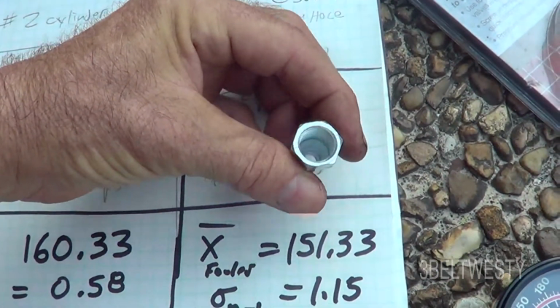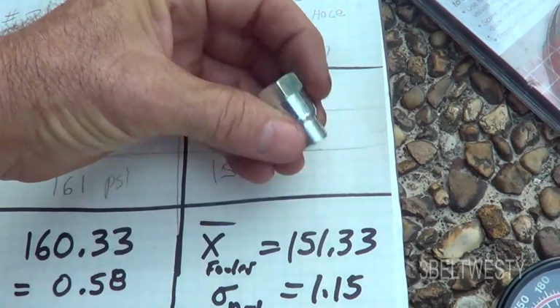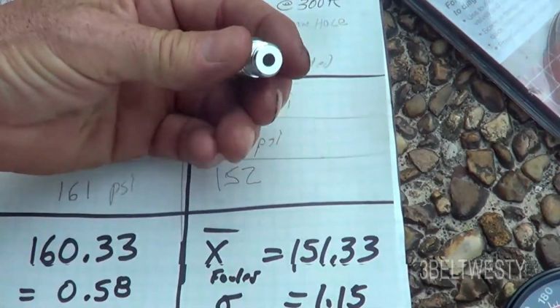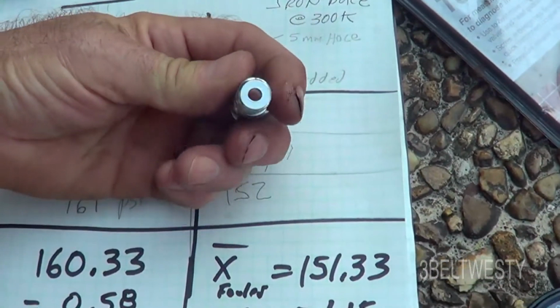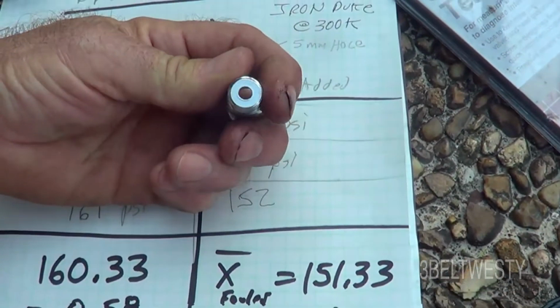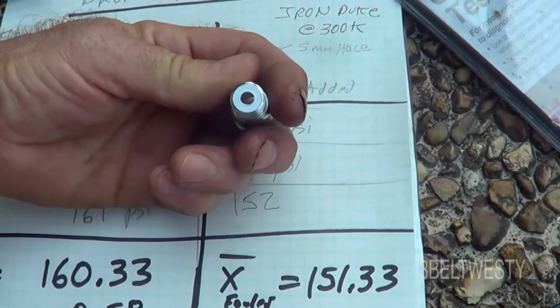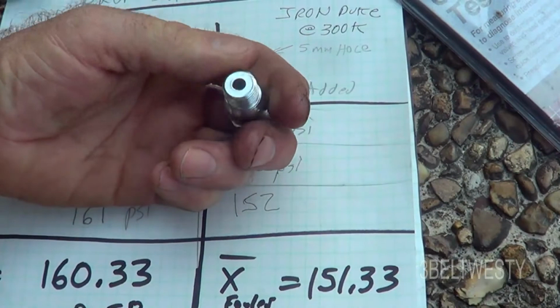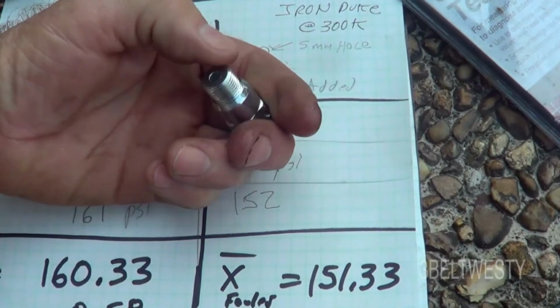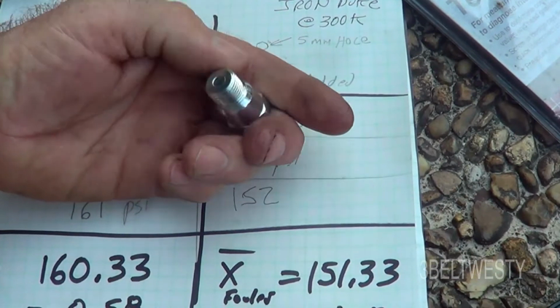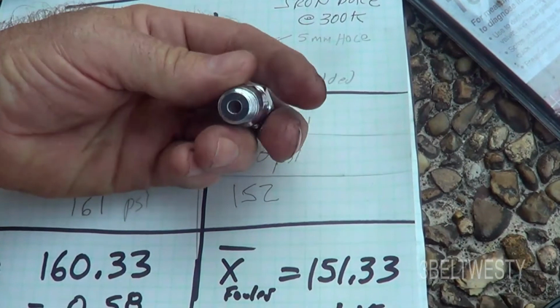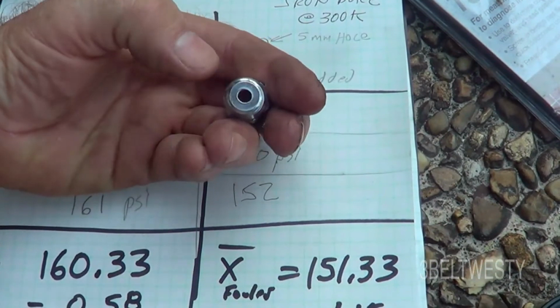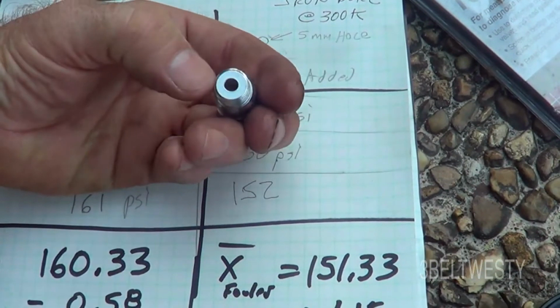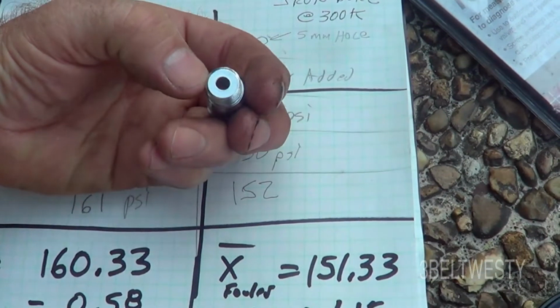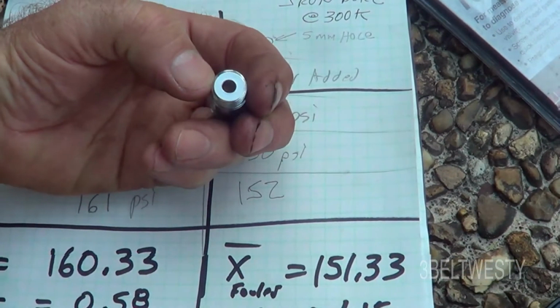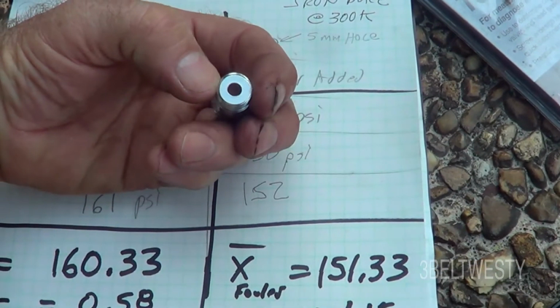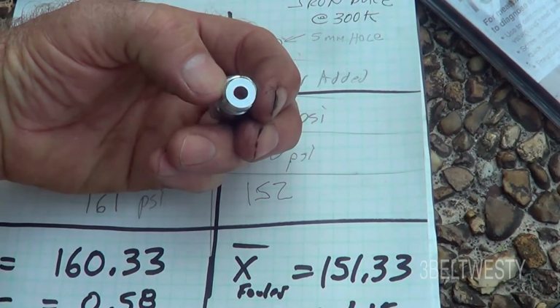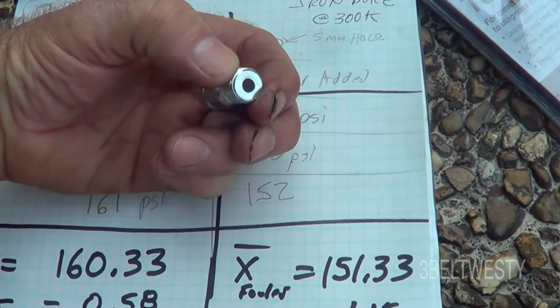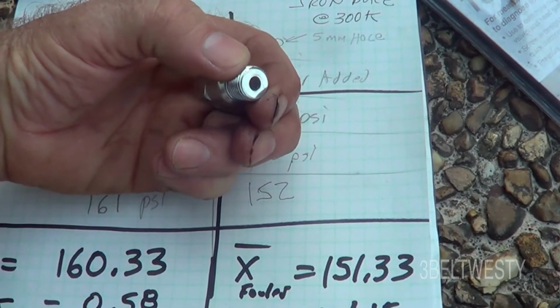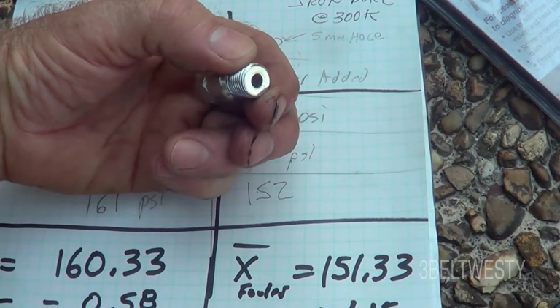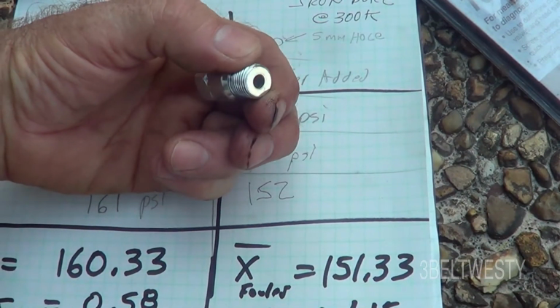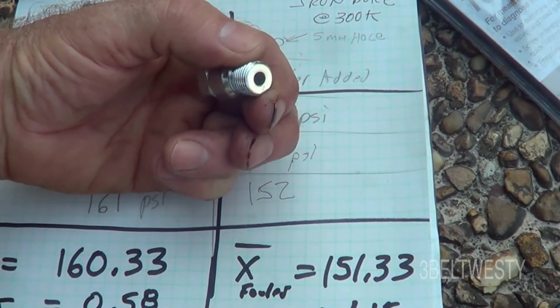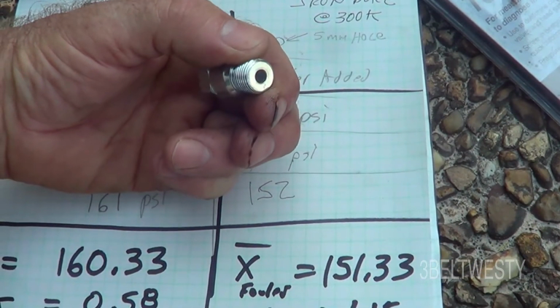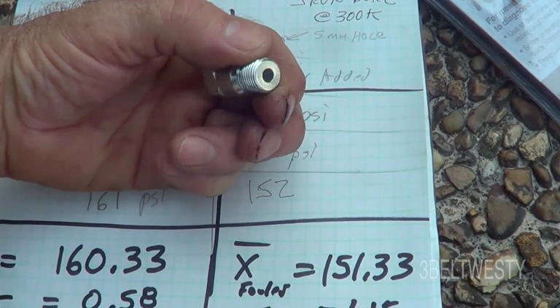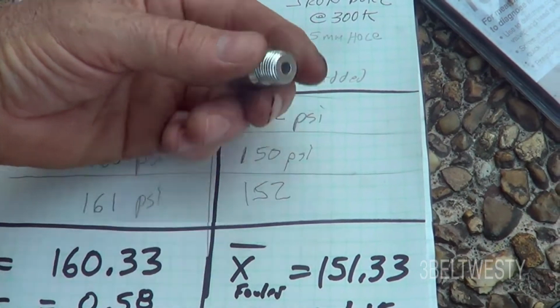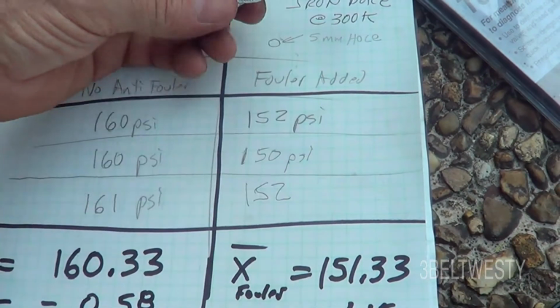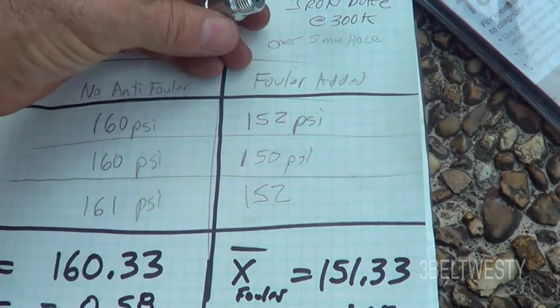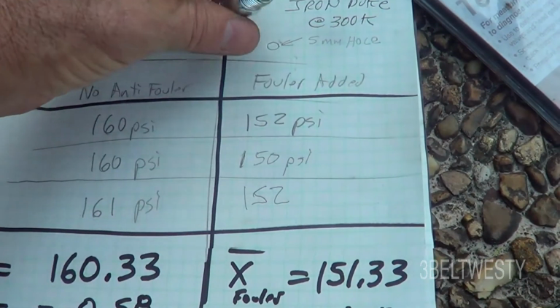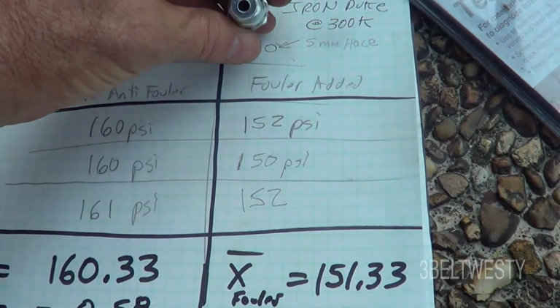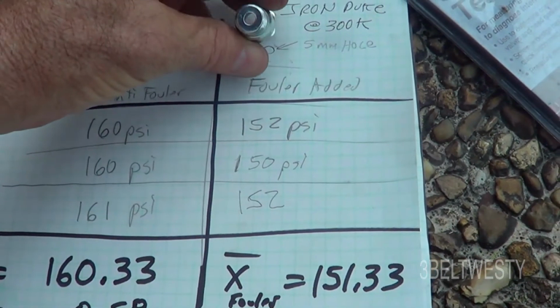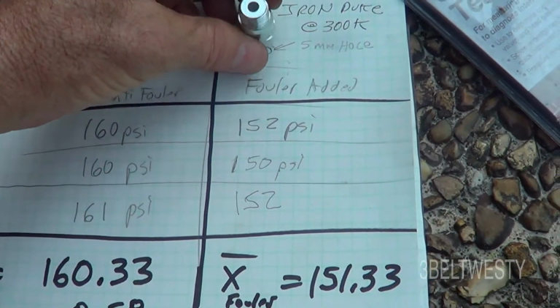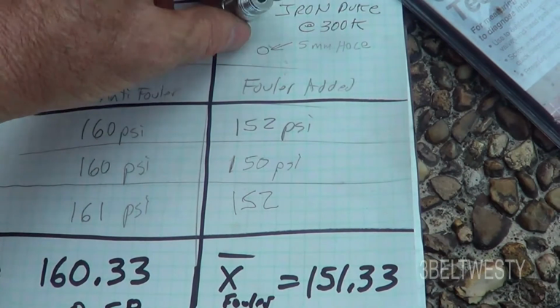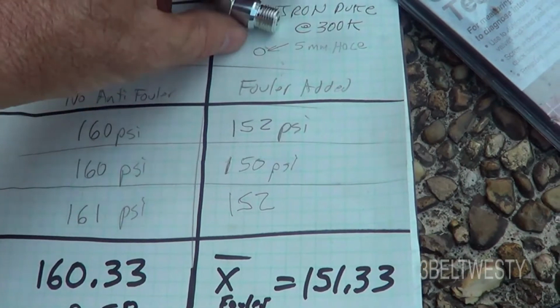This only has a little hole through there, a little less than 2 tenths of an inch — it's 5 millimeters, 0.197 inches.